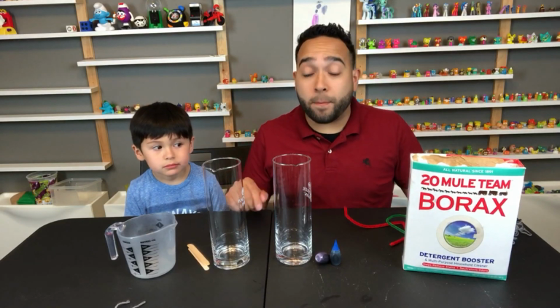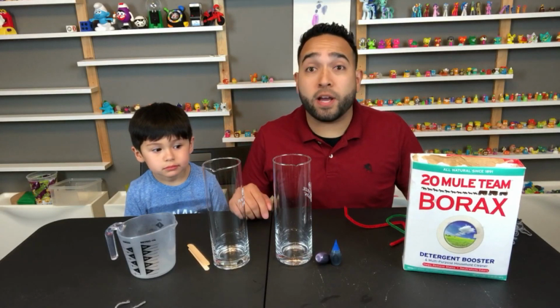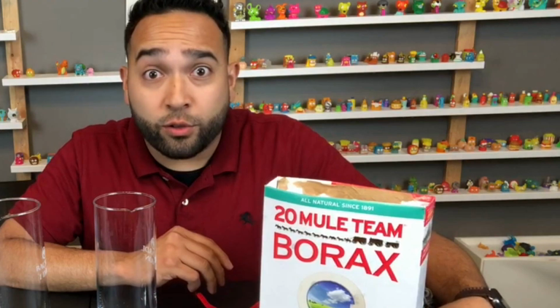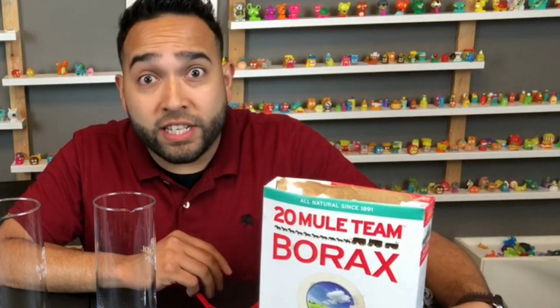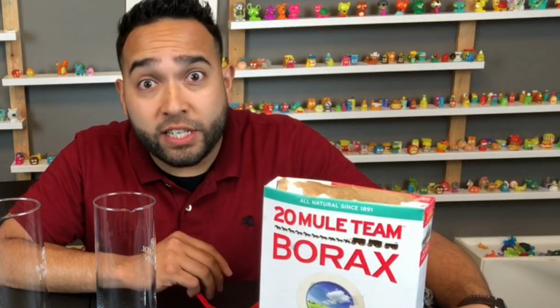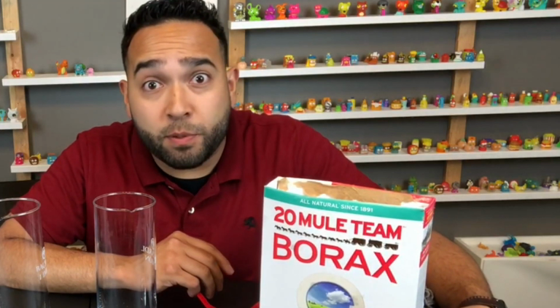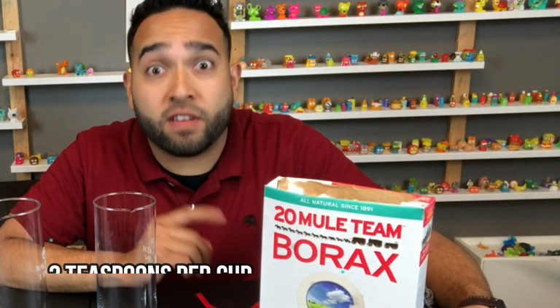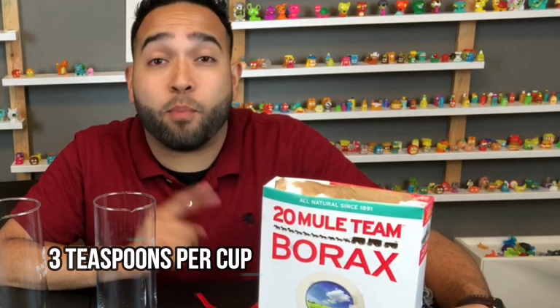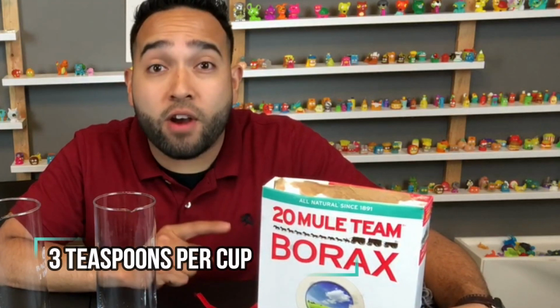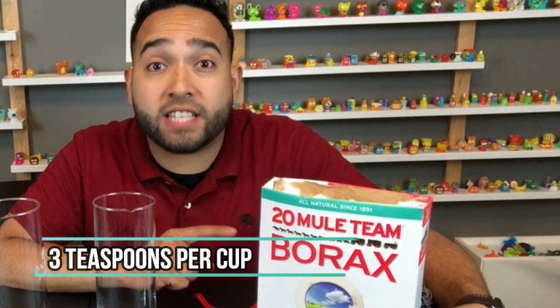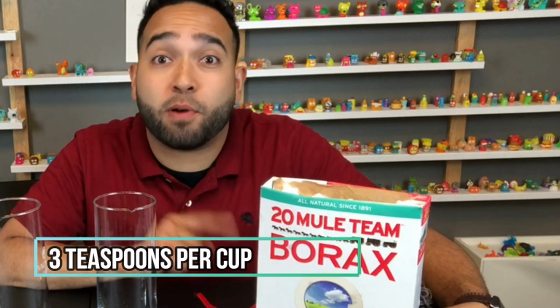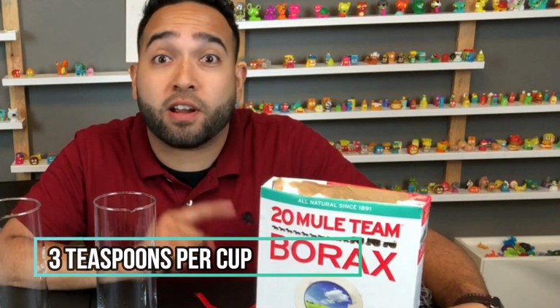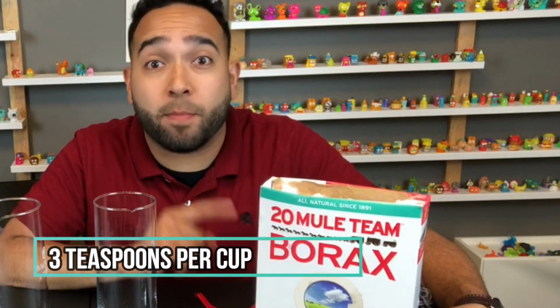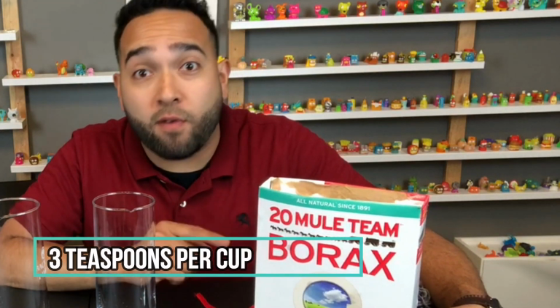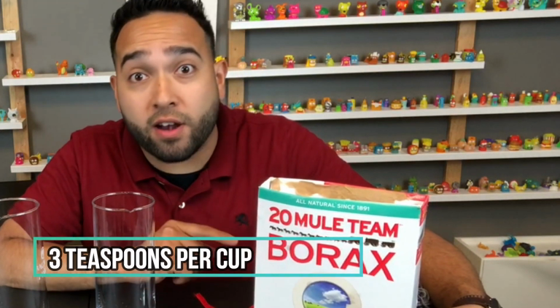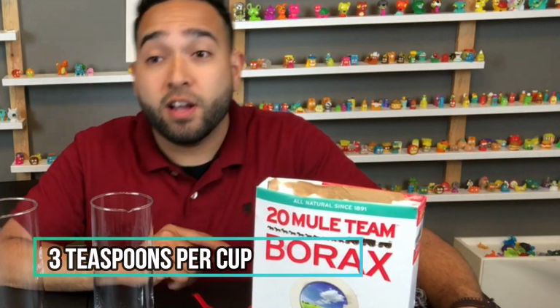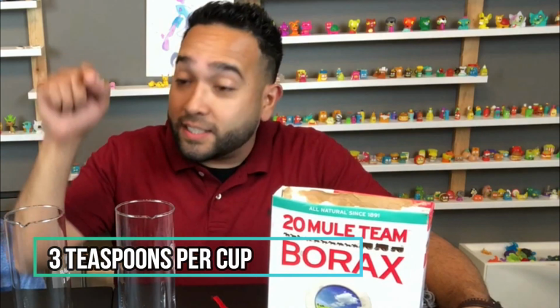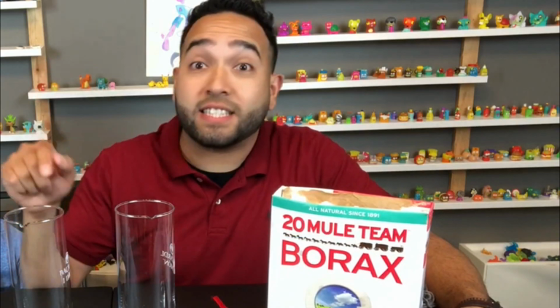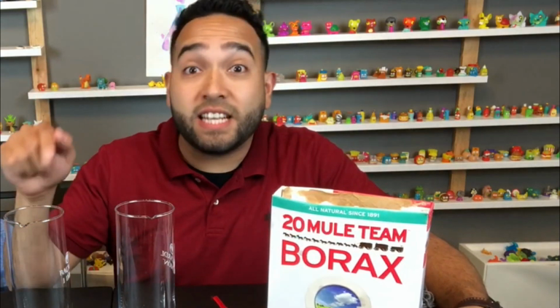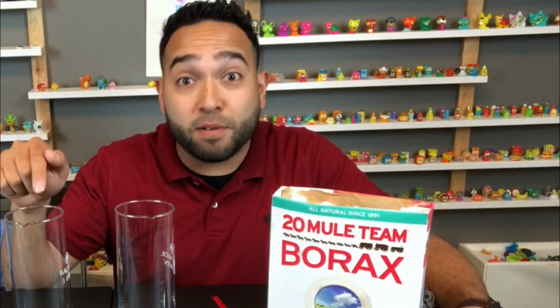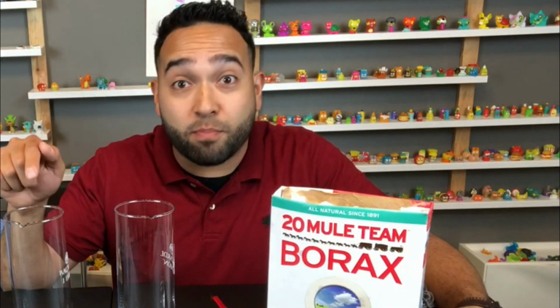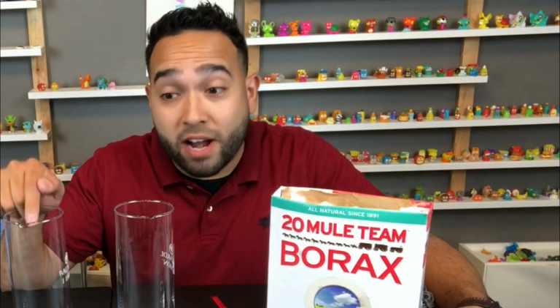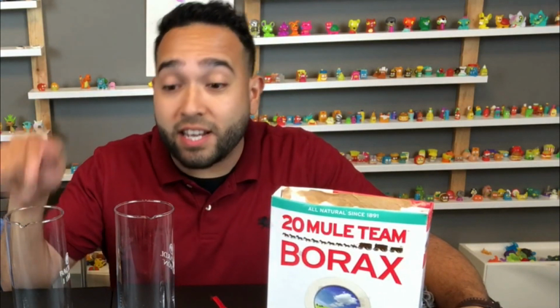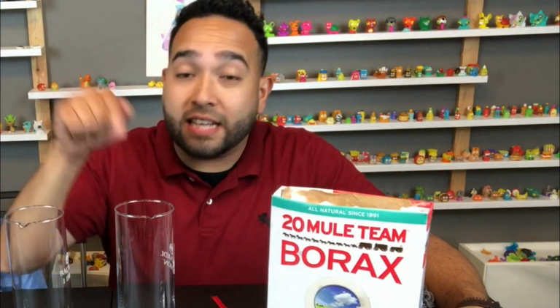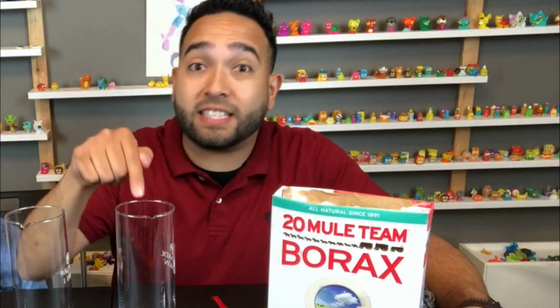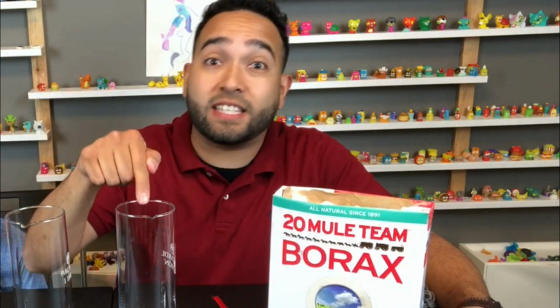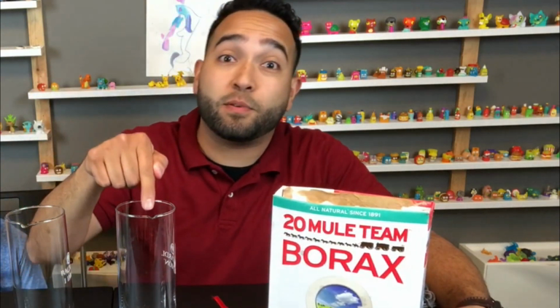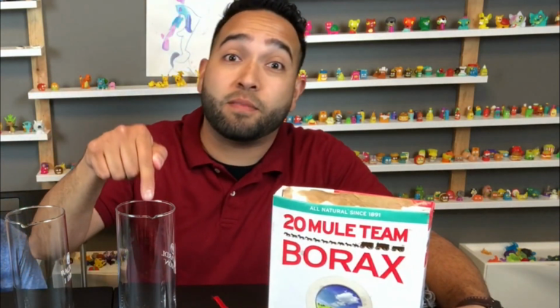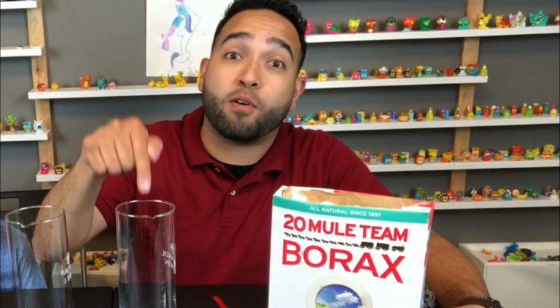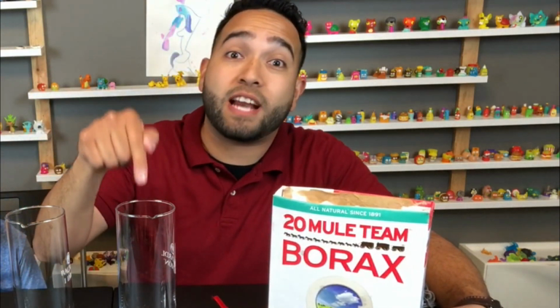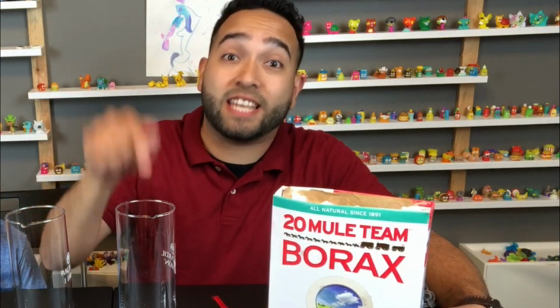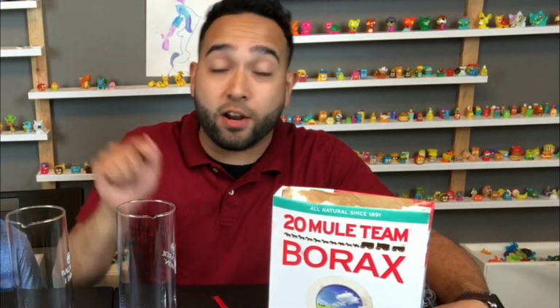We're going to put three teaspoons of borax per cup of water — six teaspoons of borax here and six teaspoons of borax here.